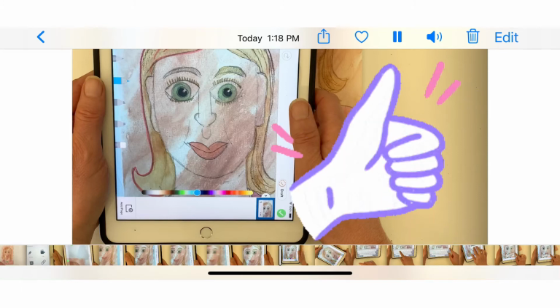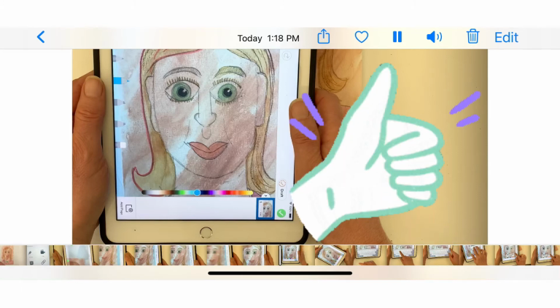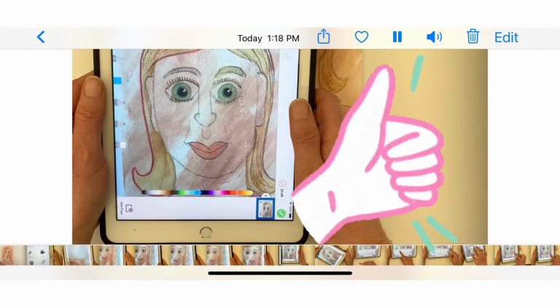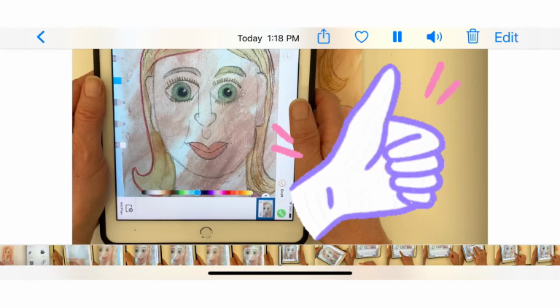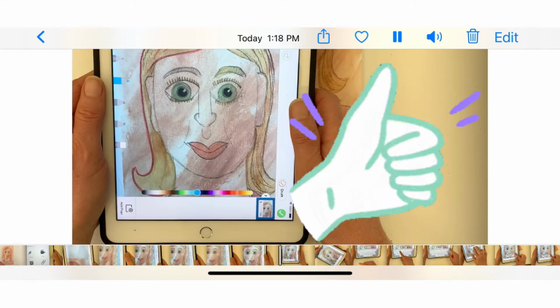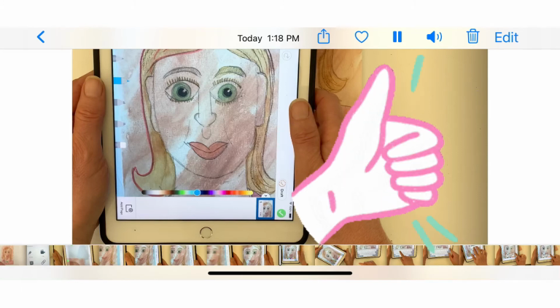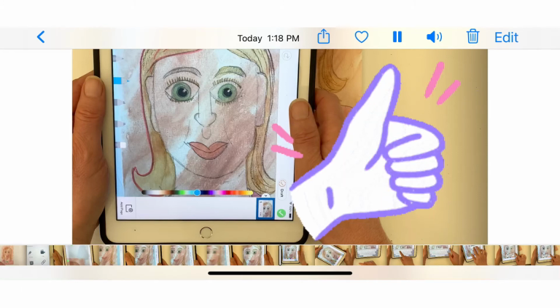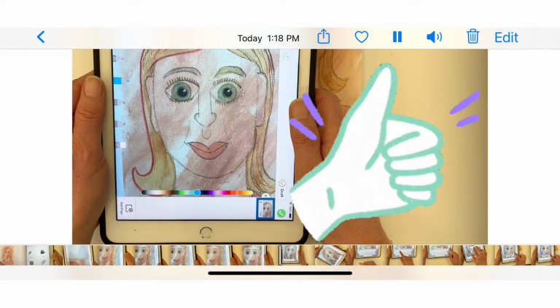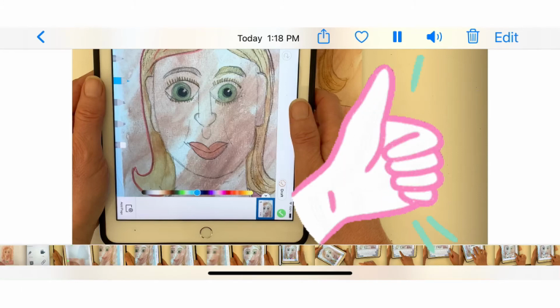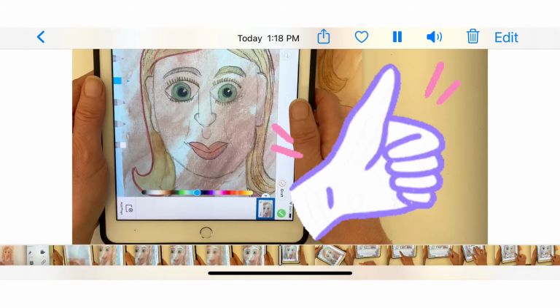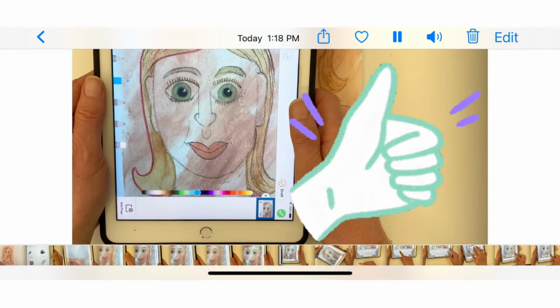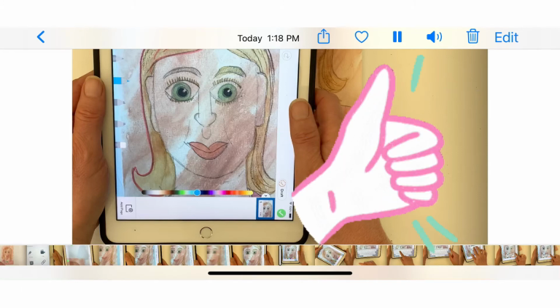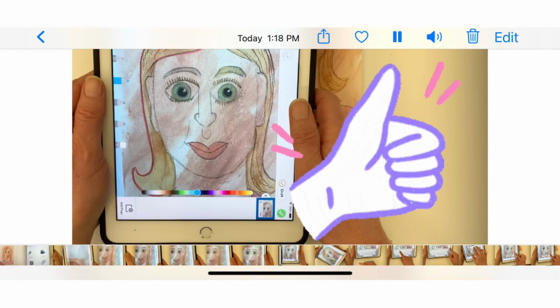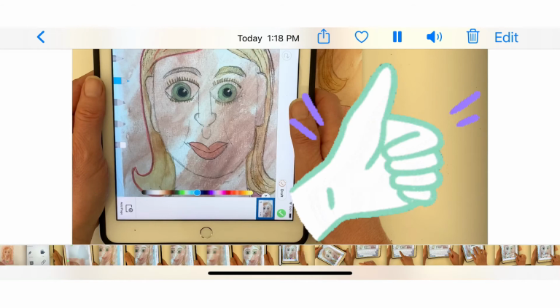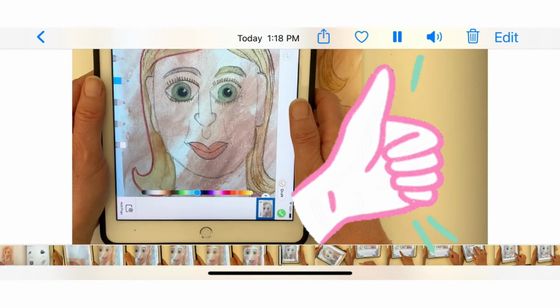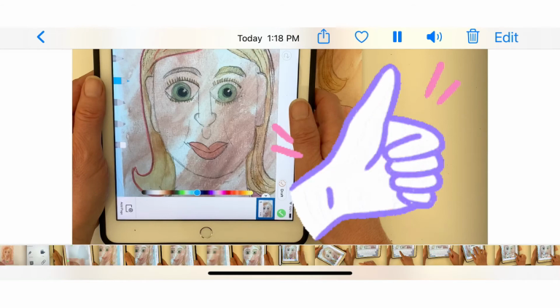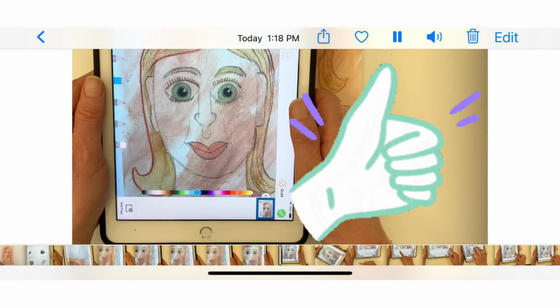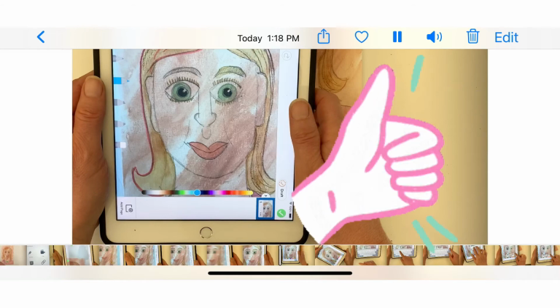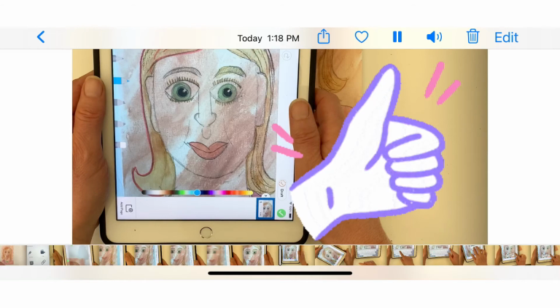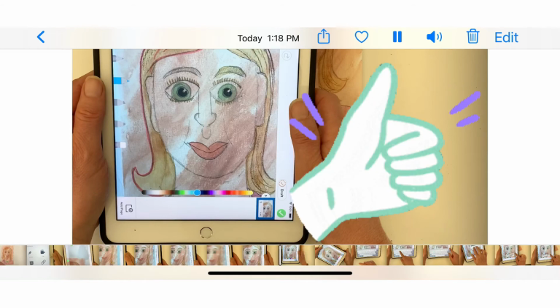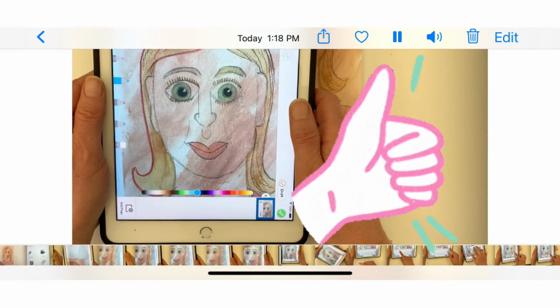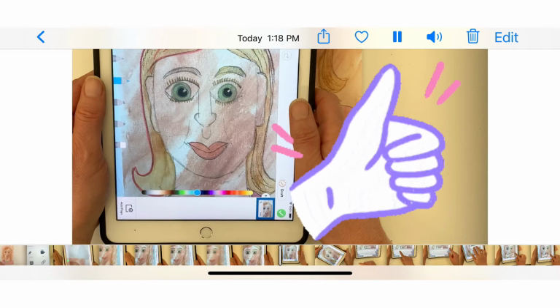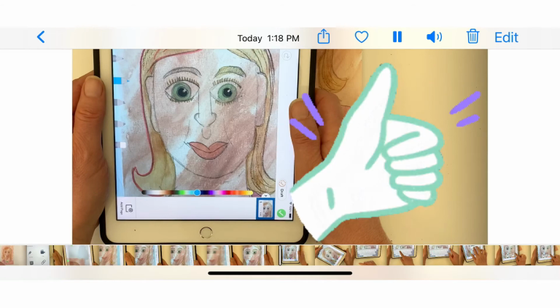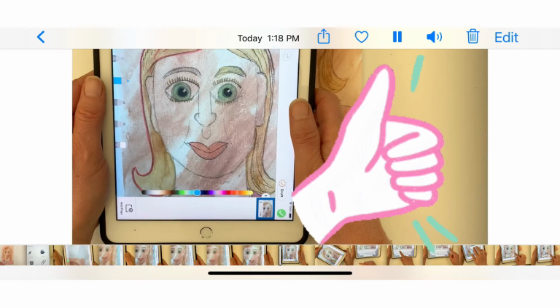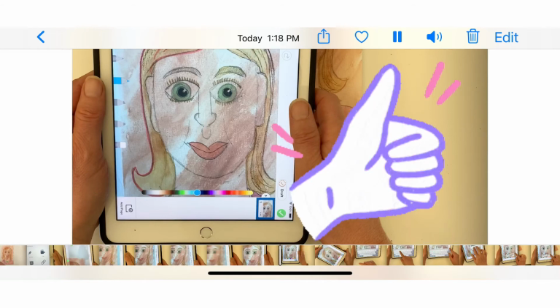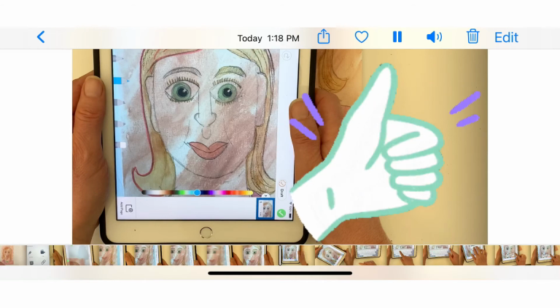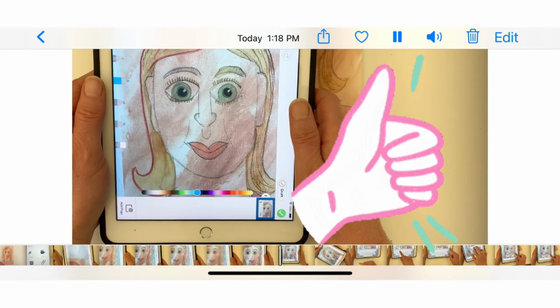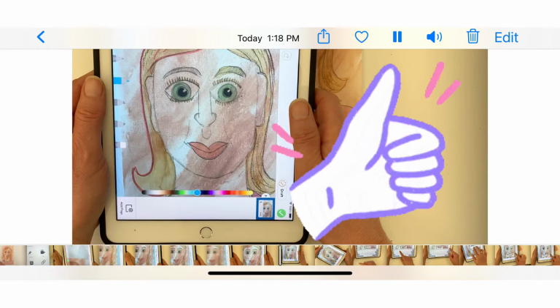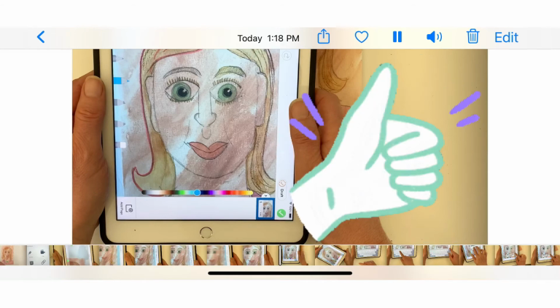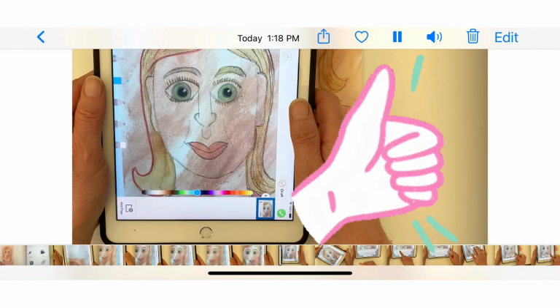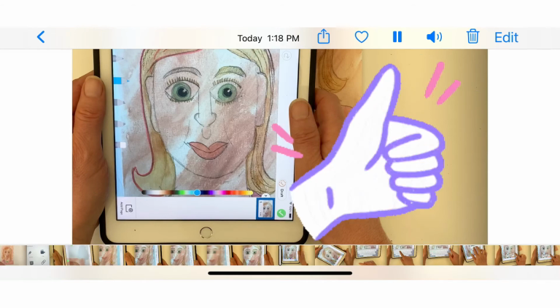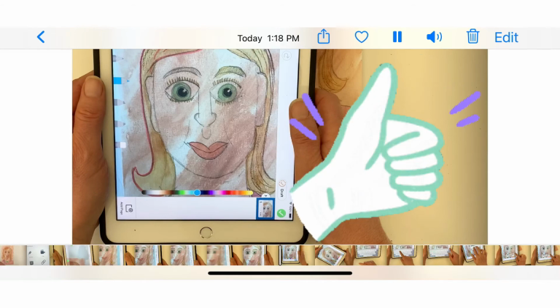Is your photo filling out the whole screen? Is it focused? If not, retake the picture.